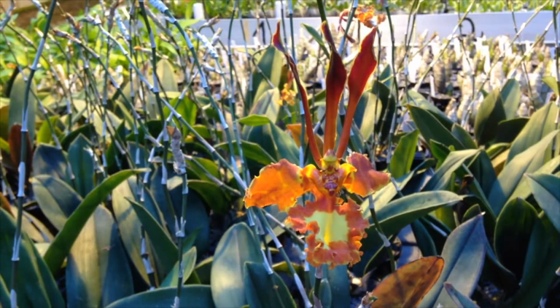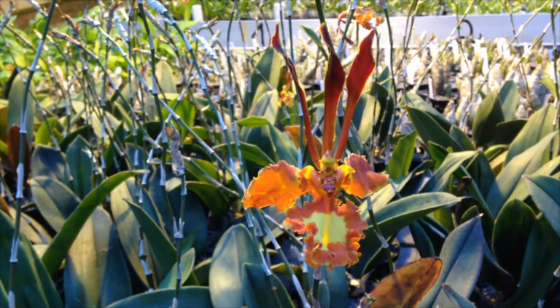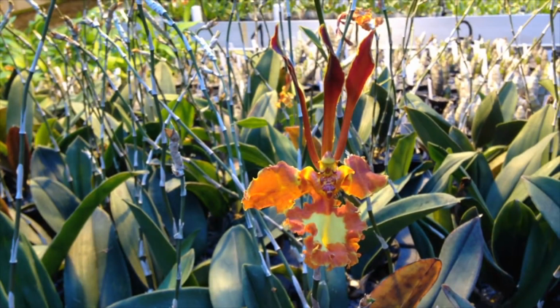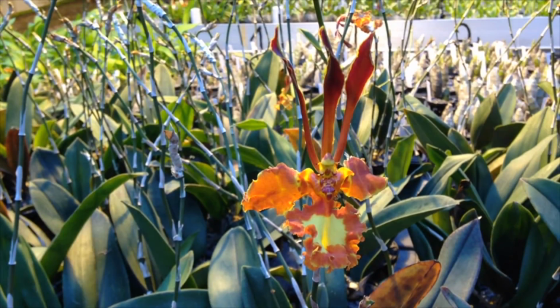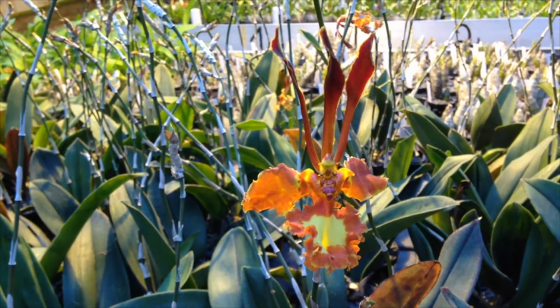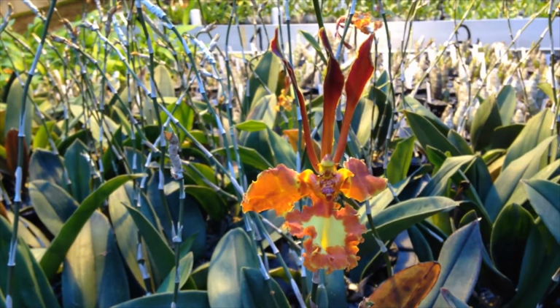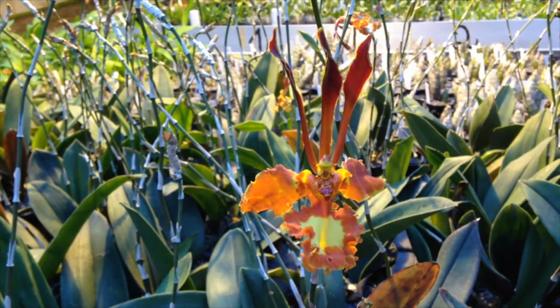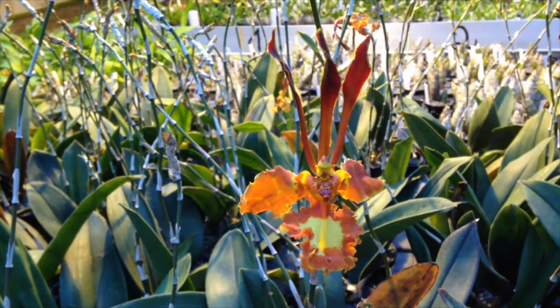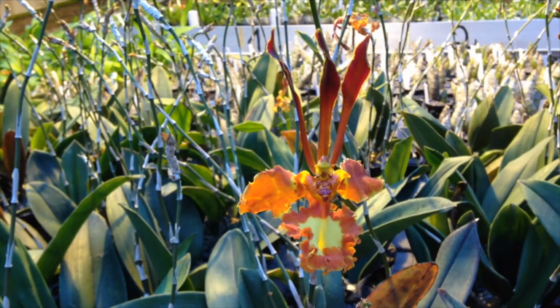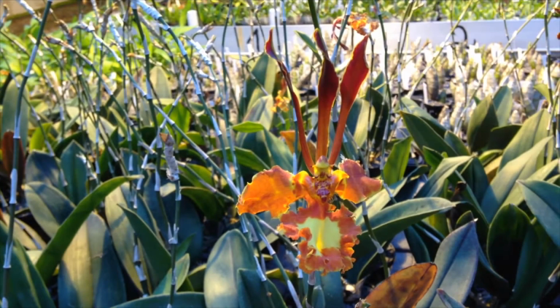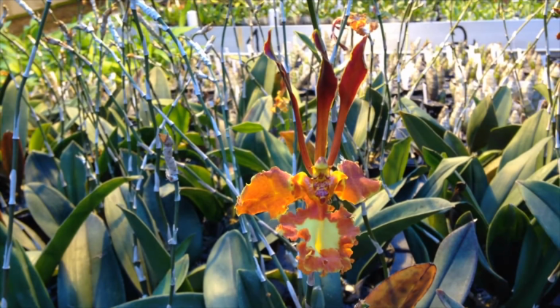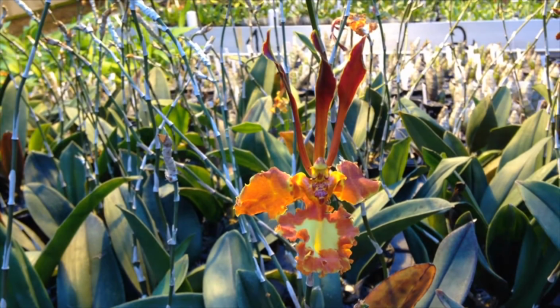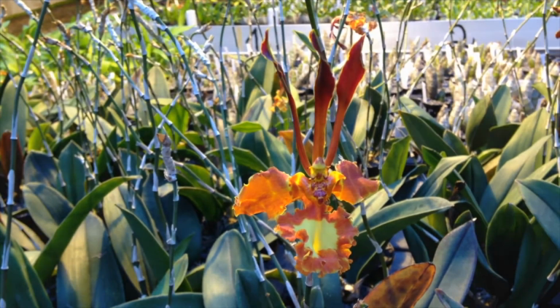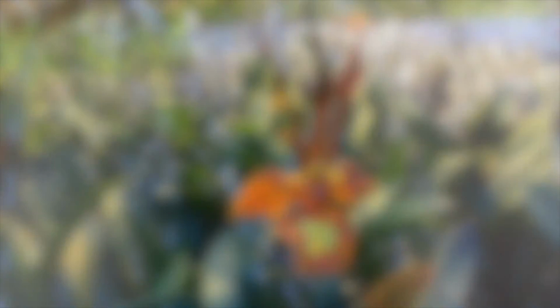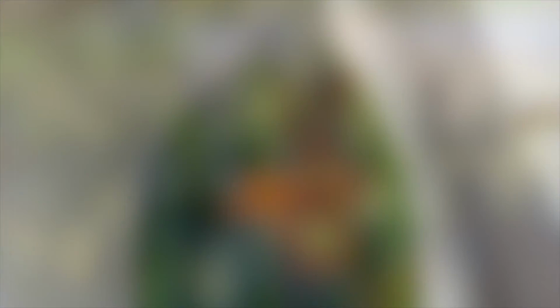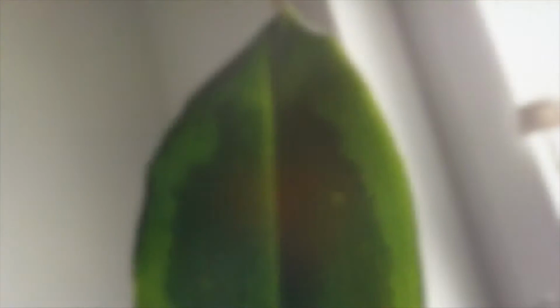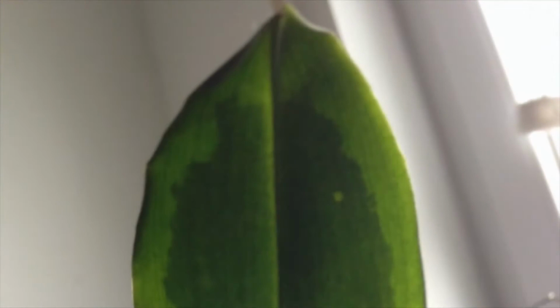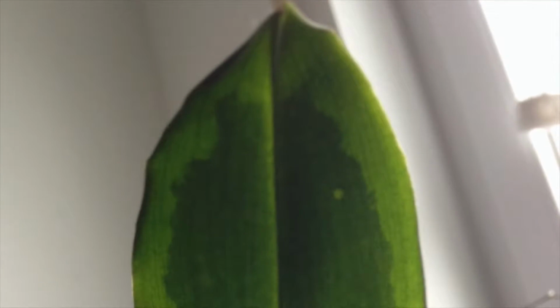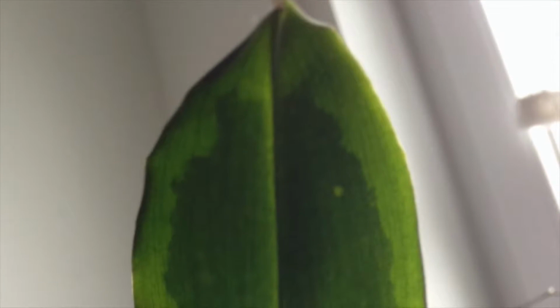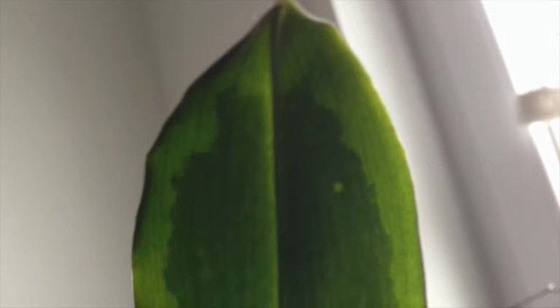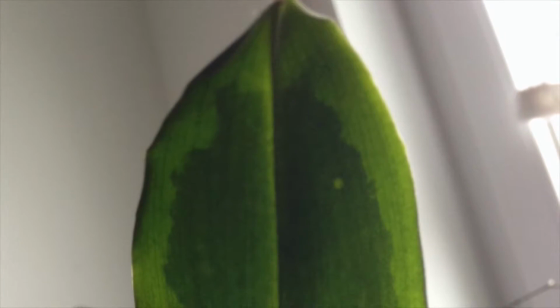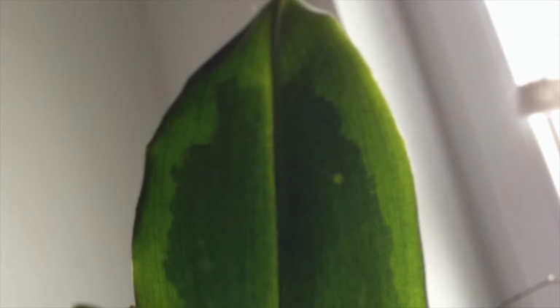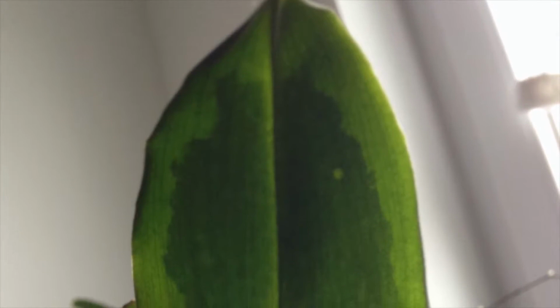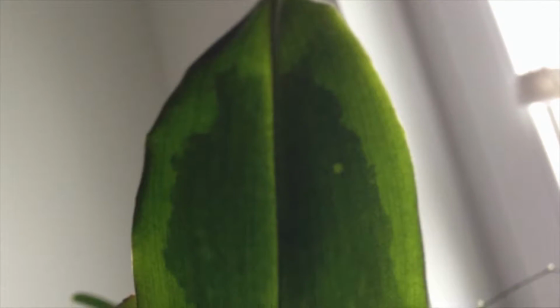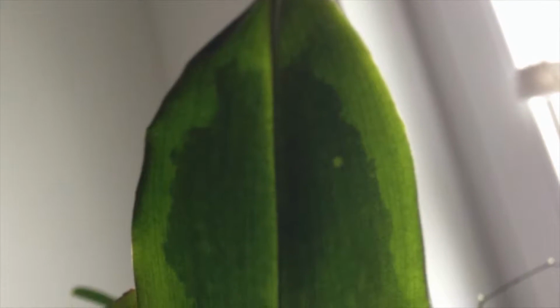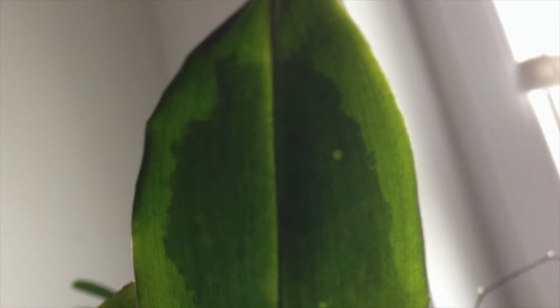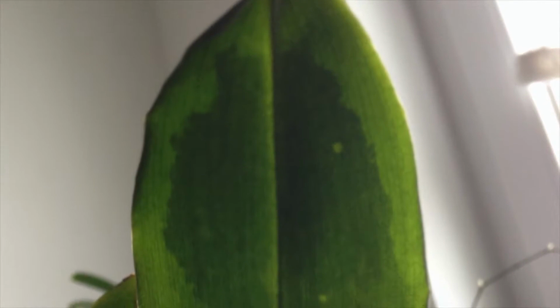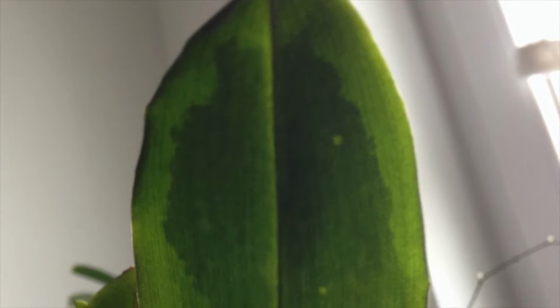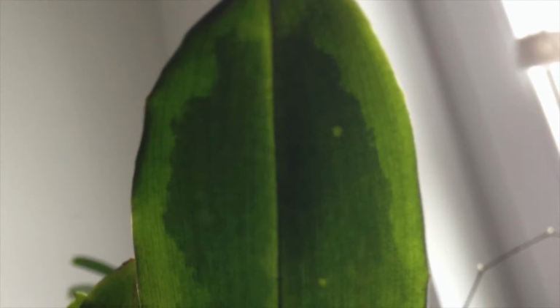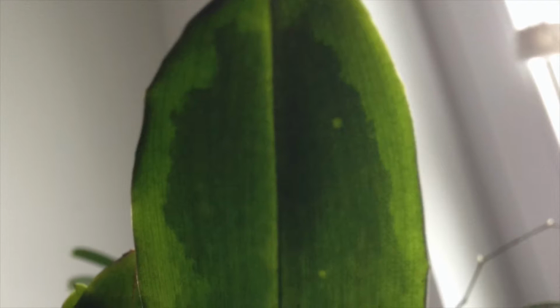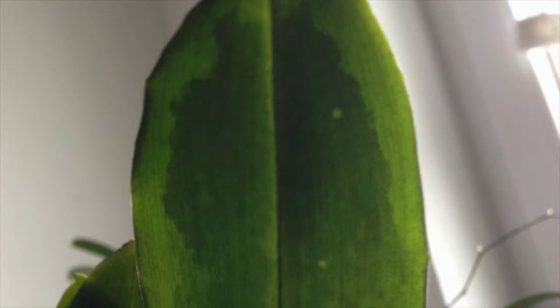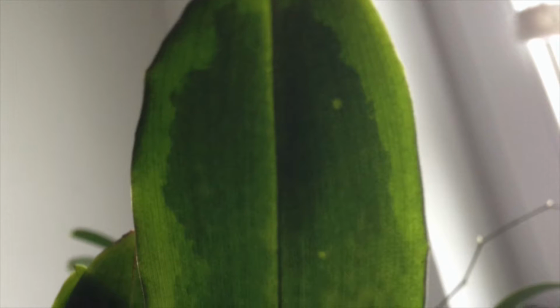The next day I was shocked because I had seen something like this before. The leaves had become glassy and I prepared for the worst.